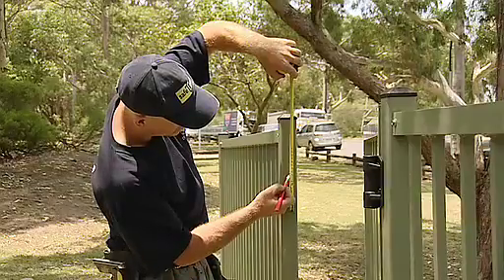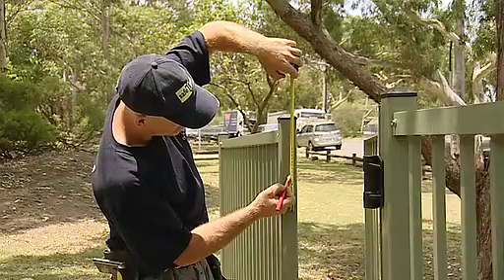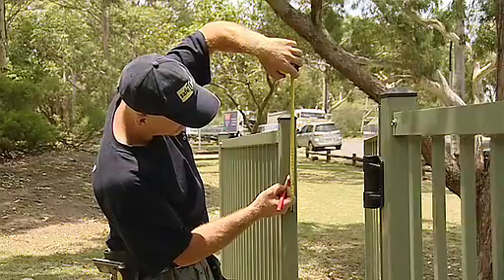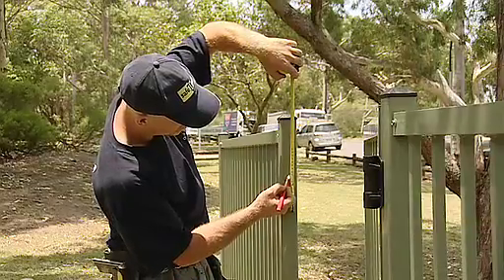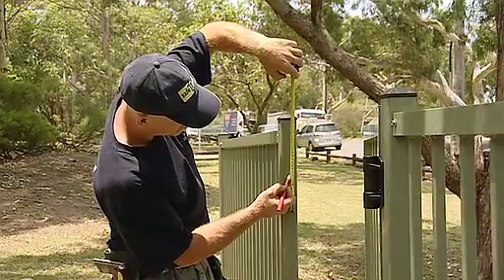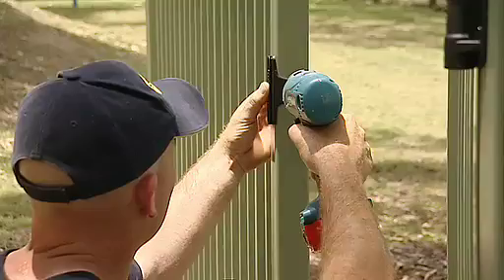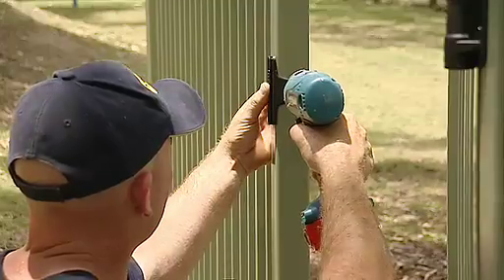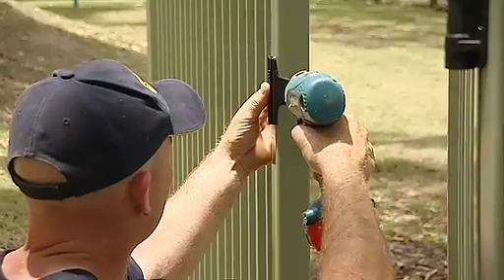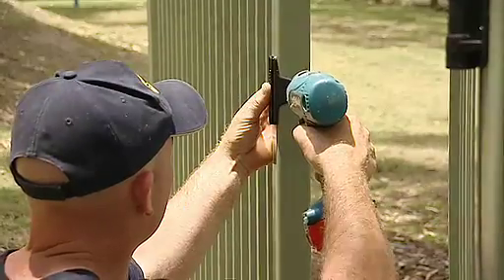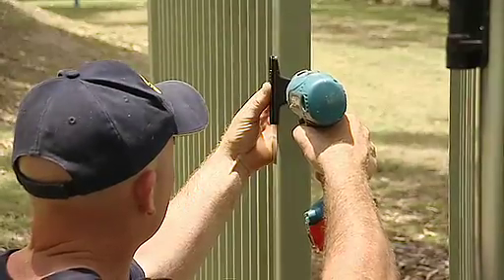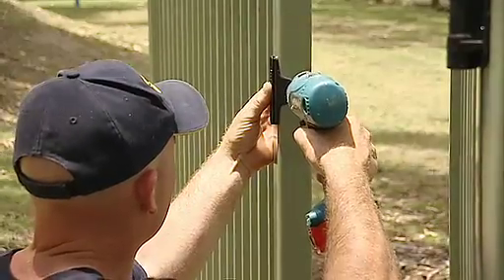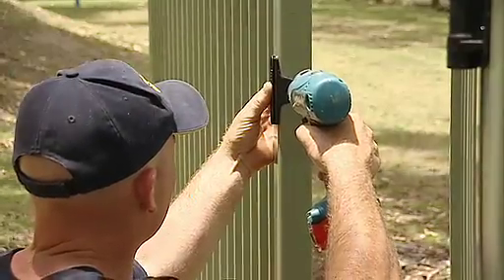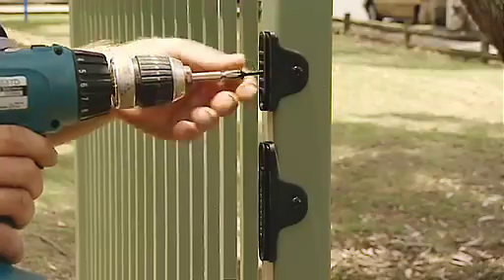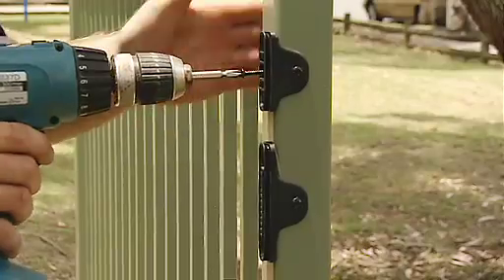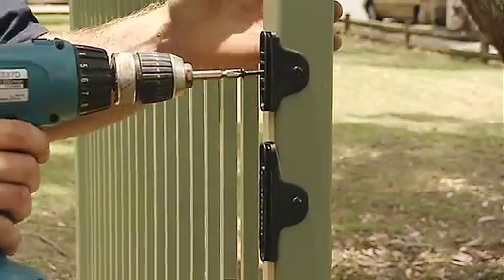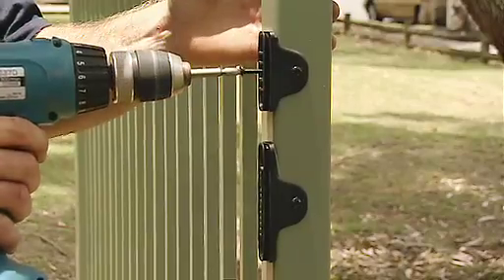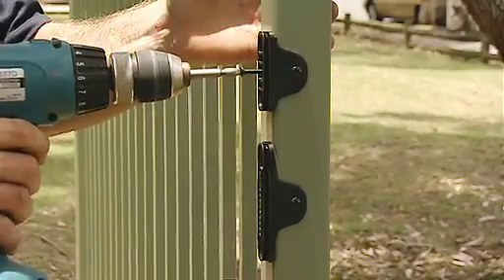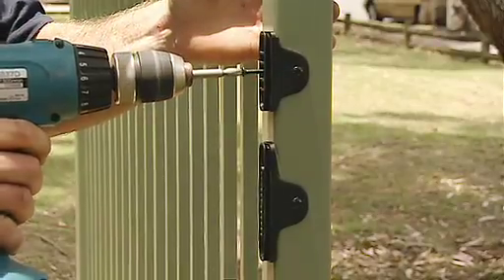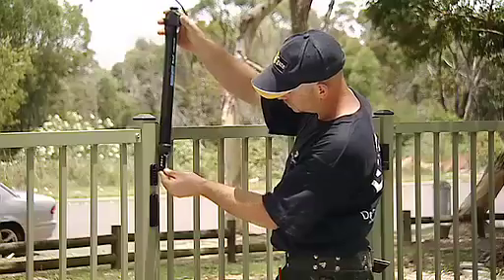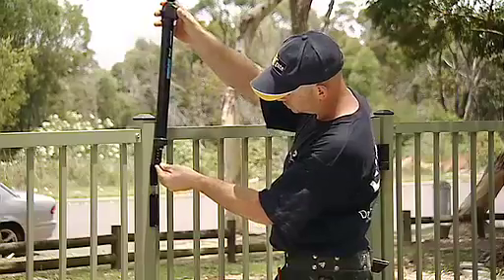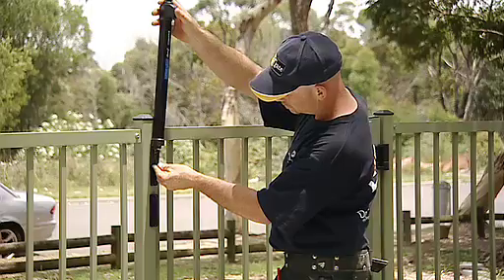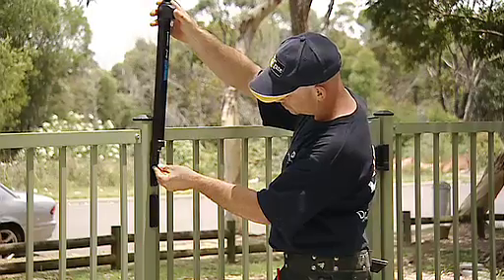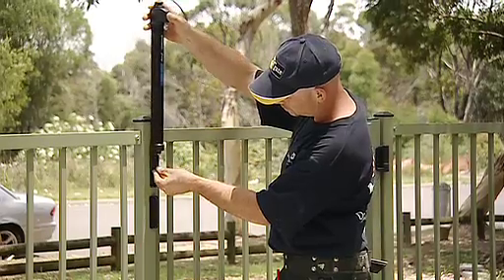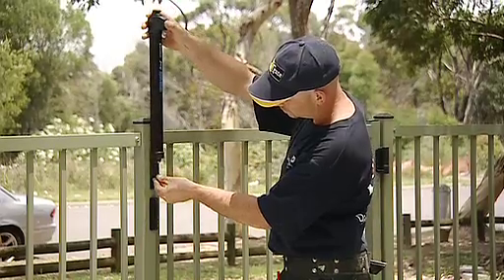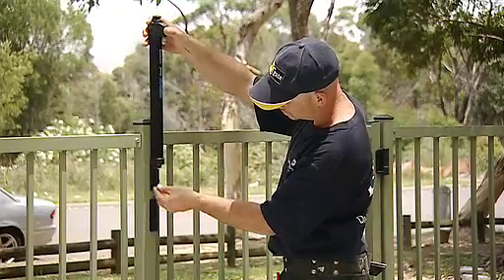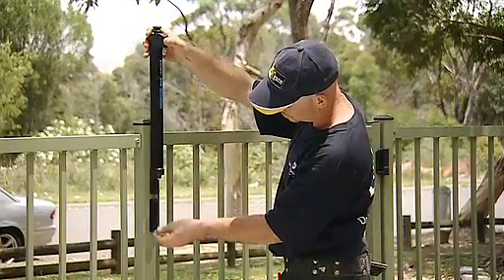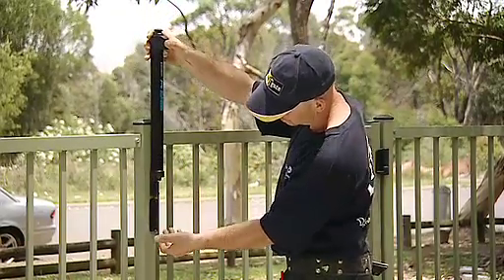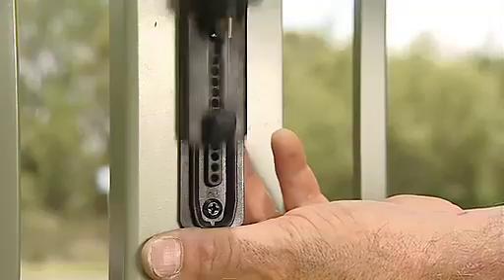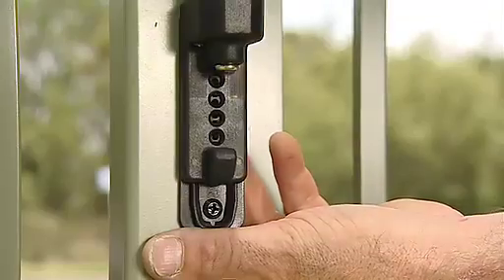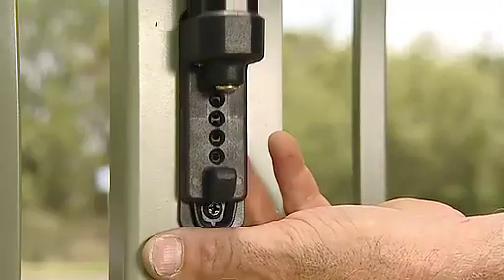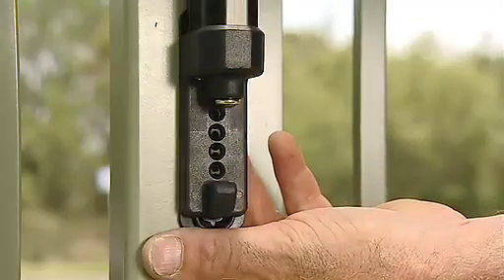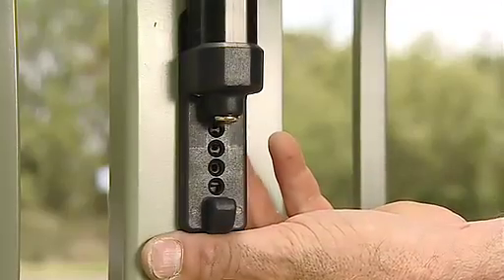MagnaLatch can be fitted to almost any type and style of gate and works just as well on wood, metal, vinyl or chain link.